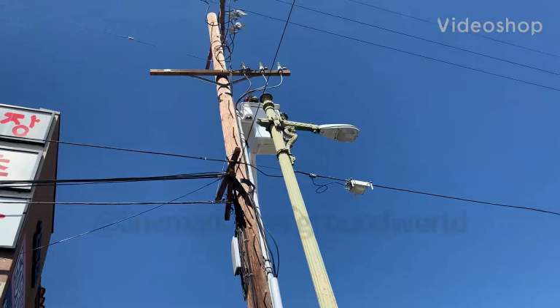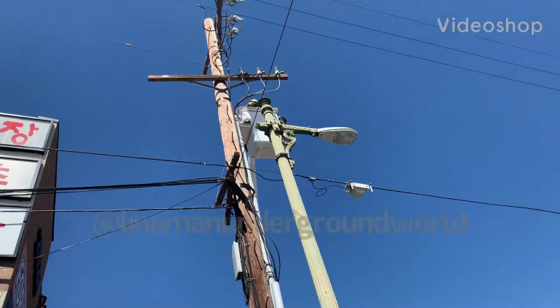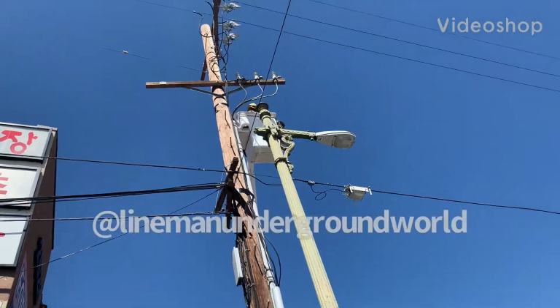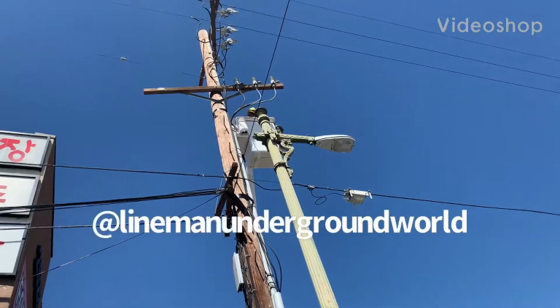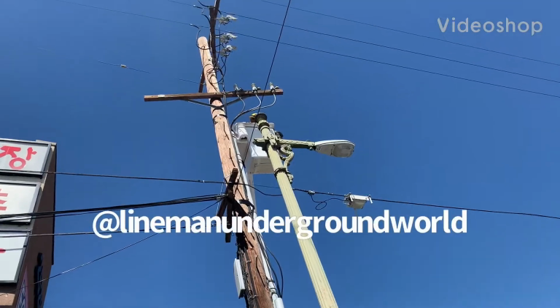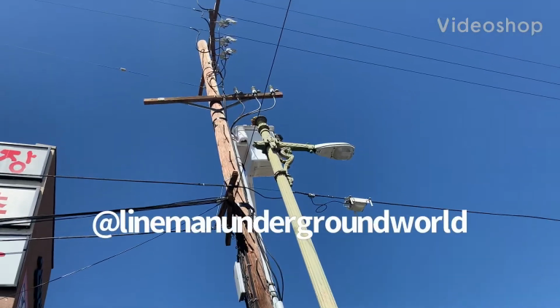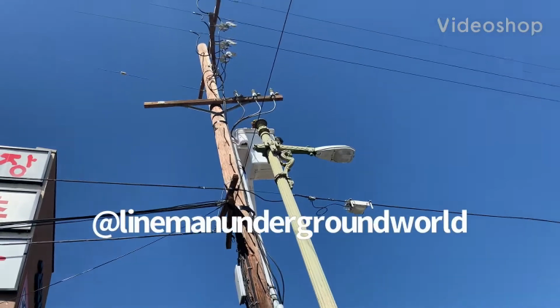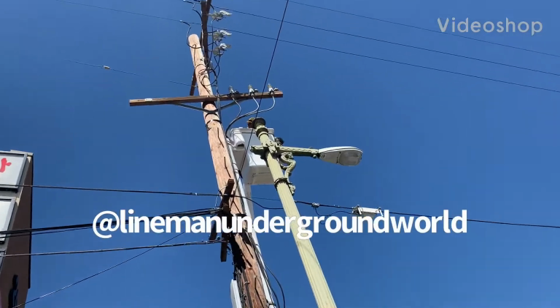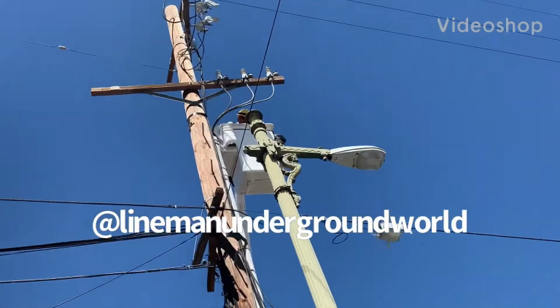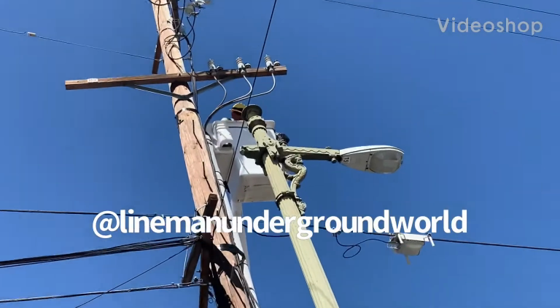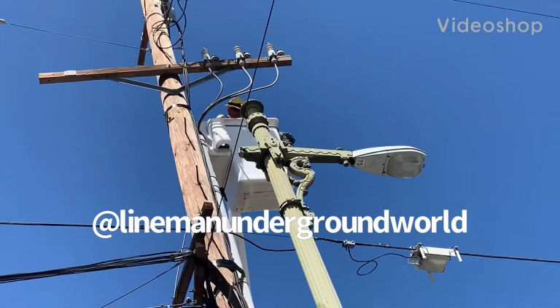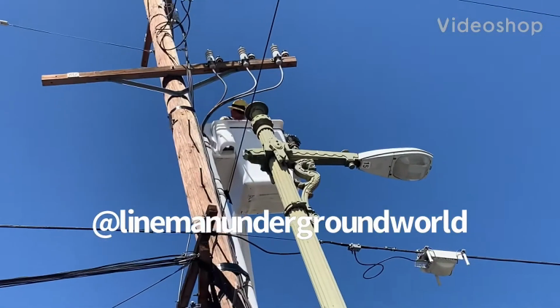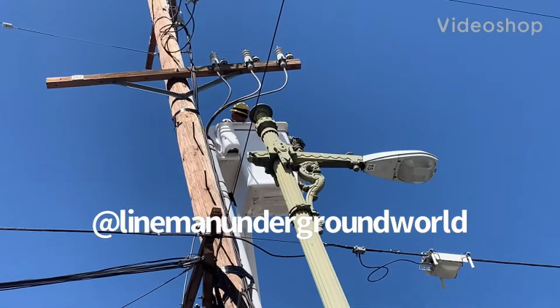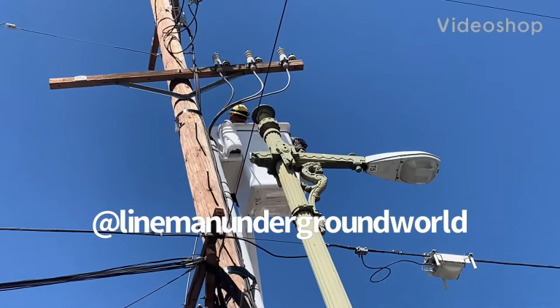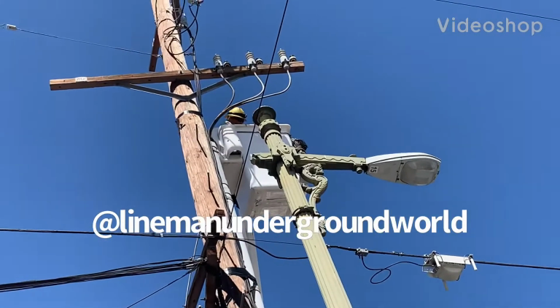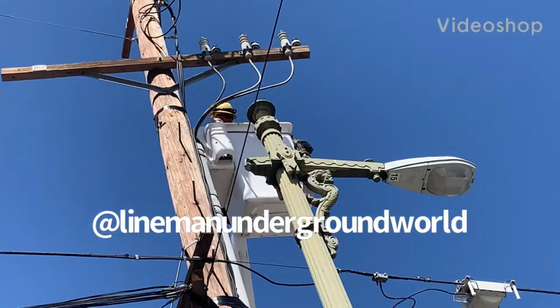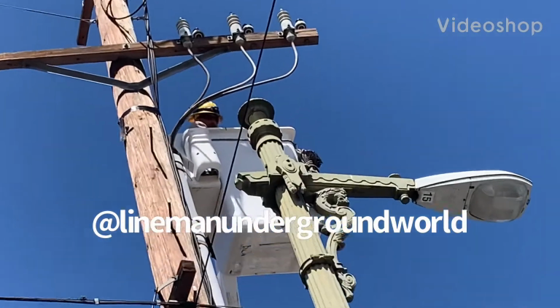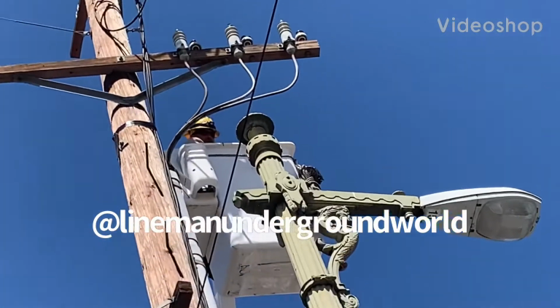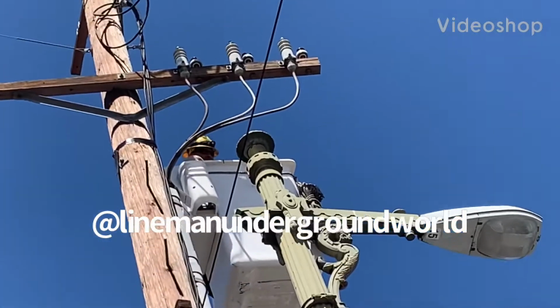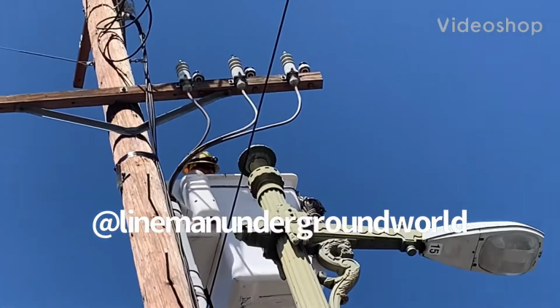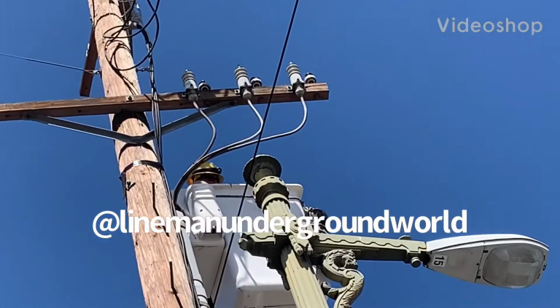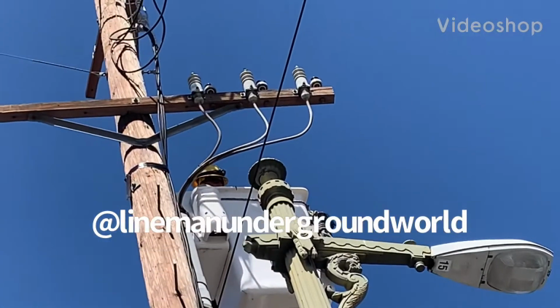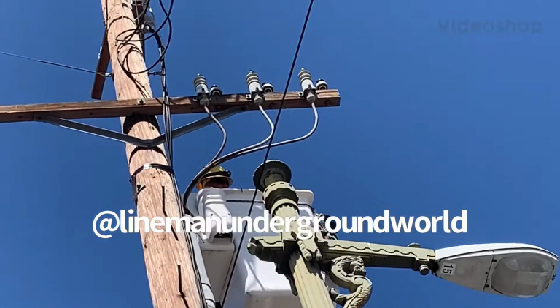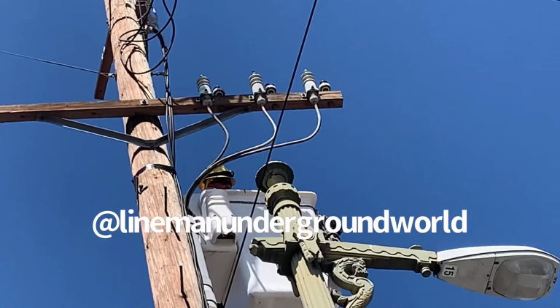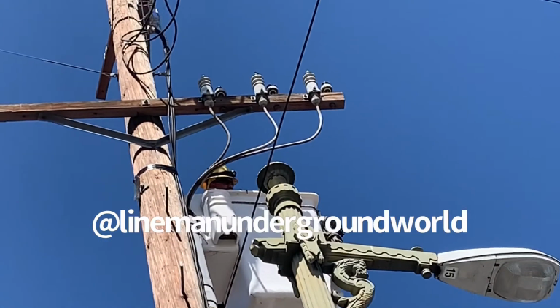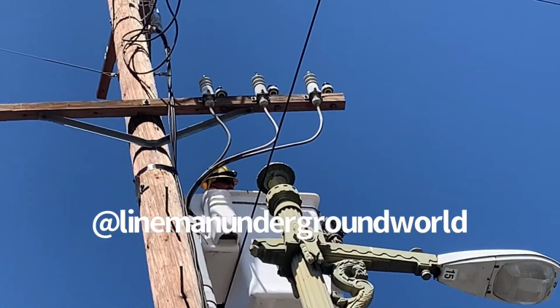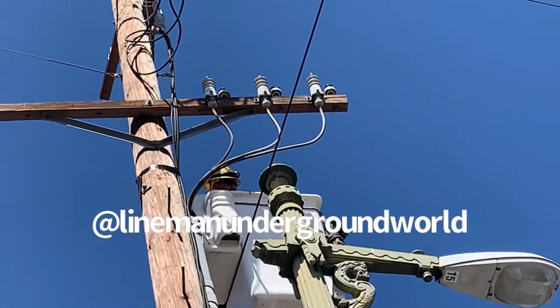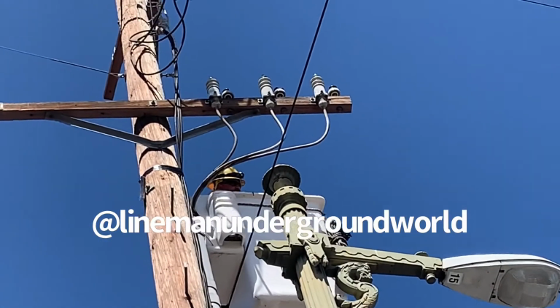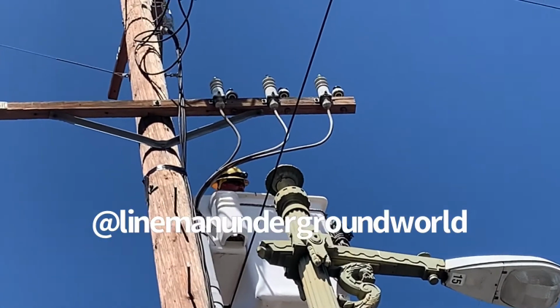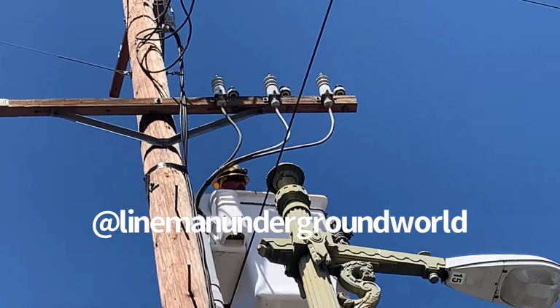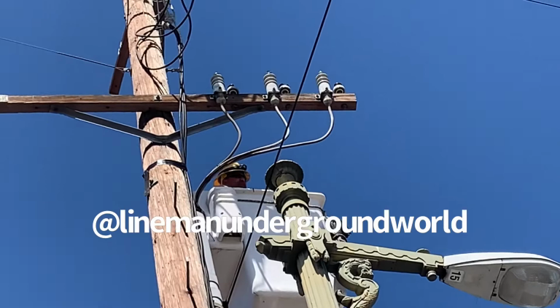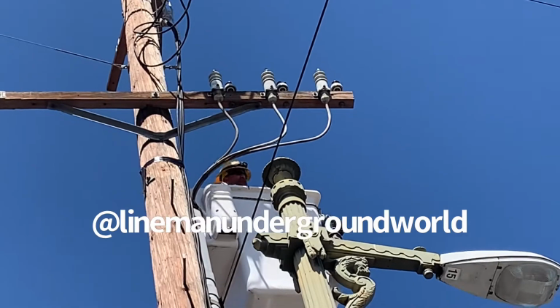All right, new day, new job. Blown cable, lead primary.